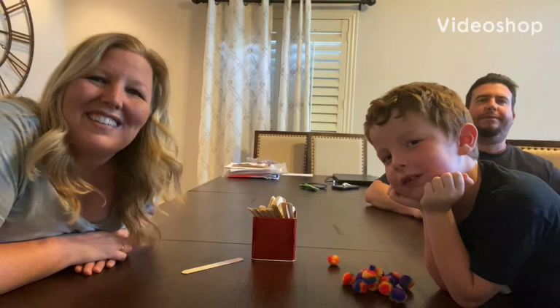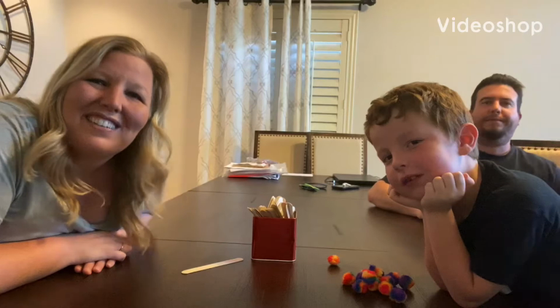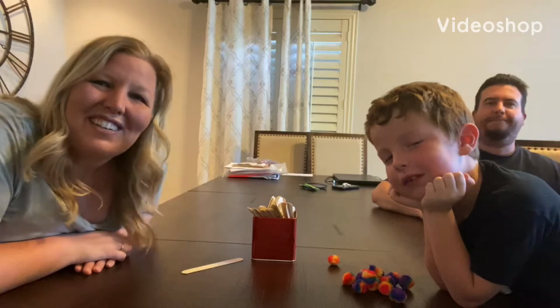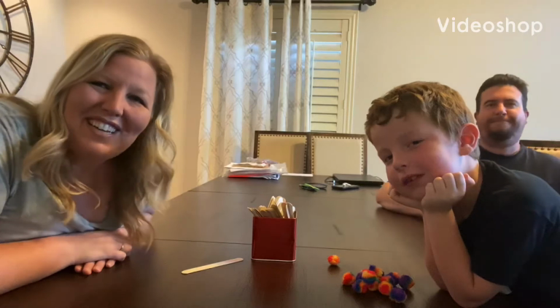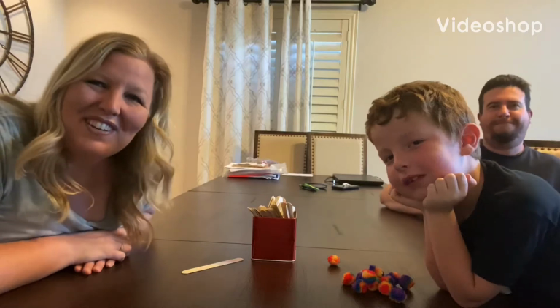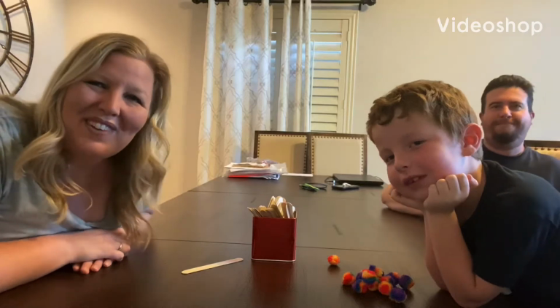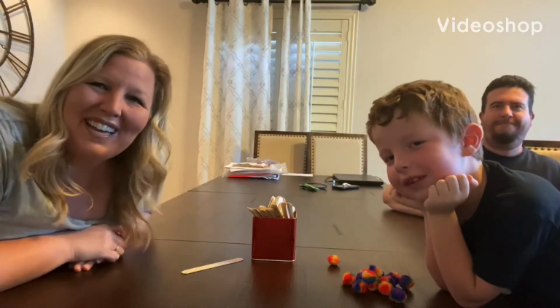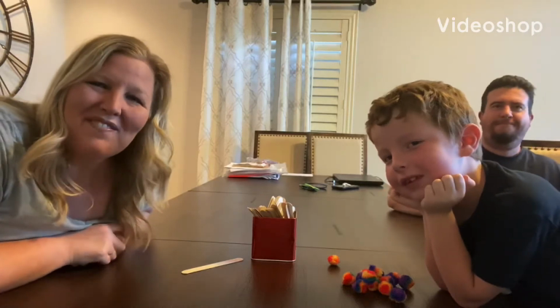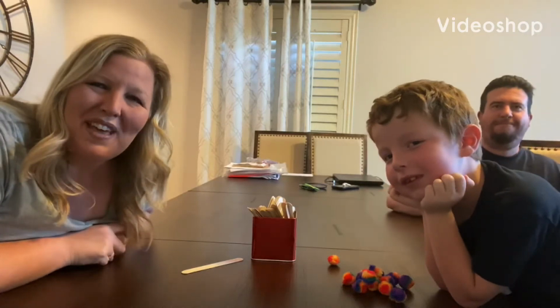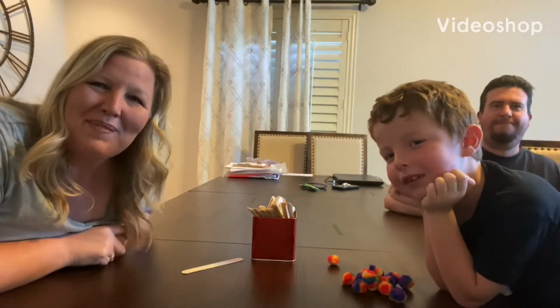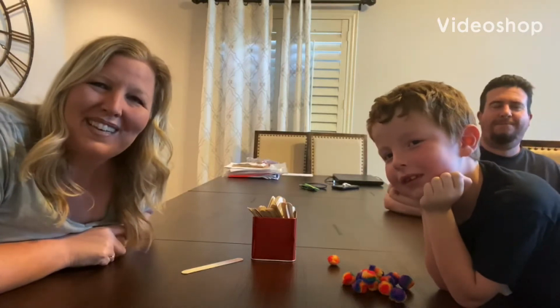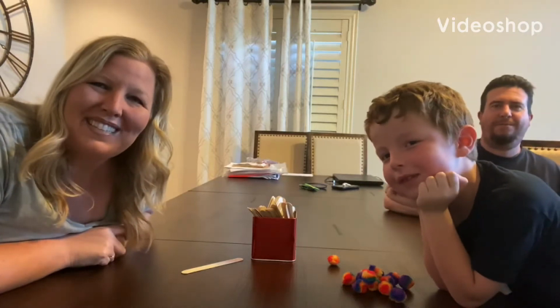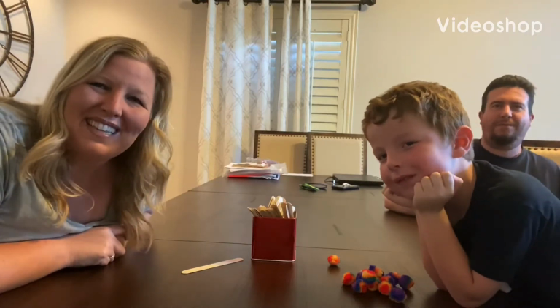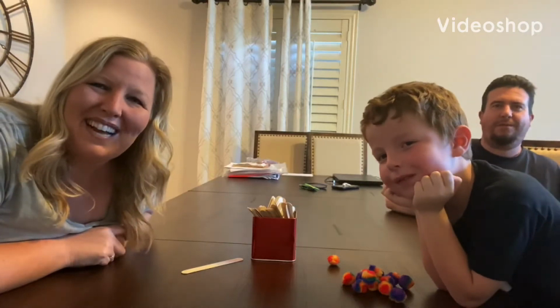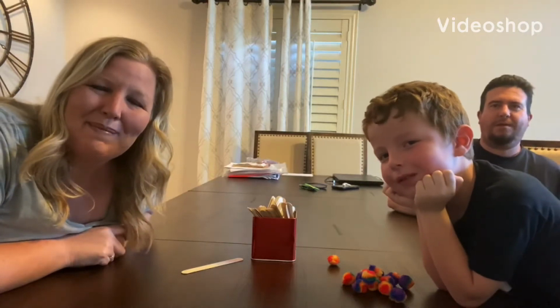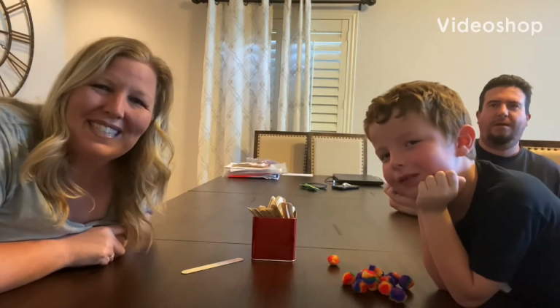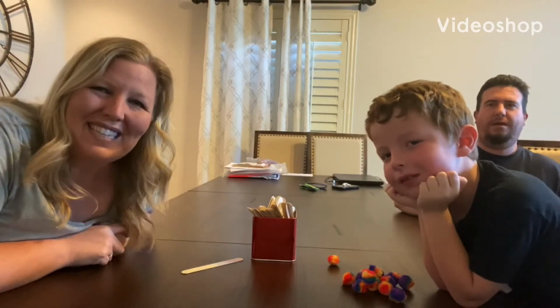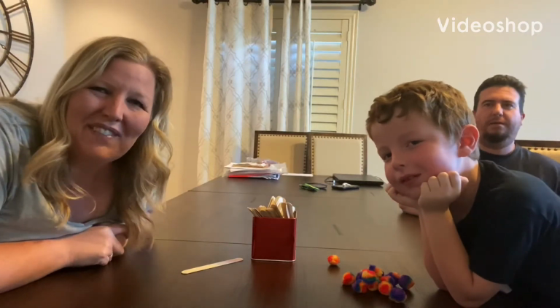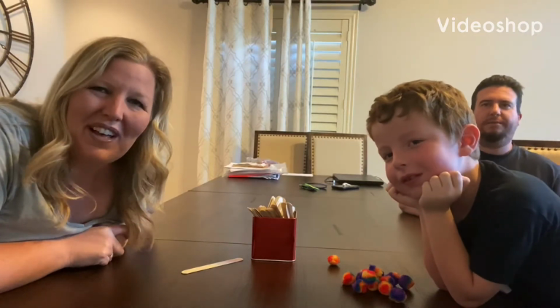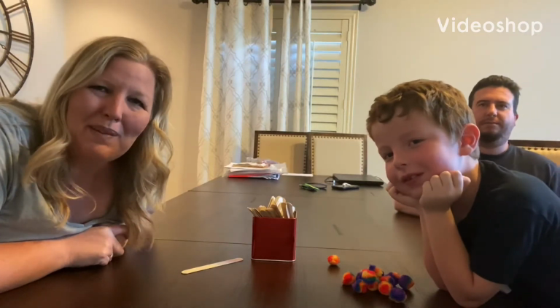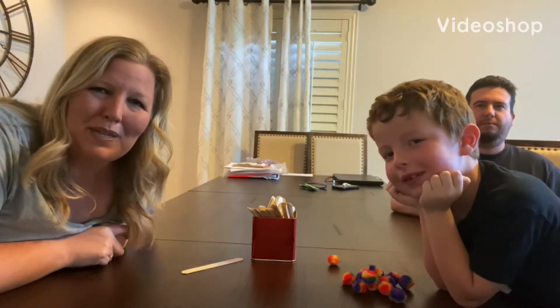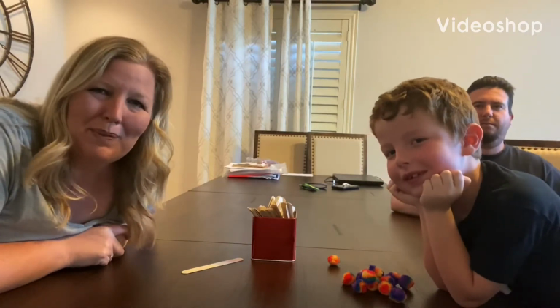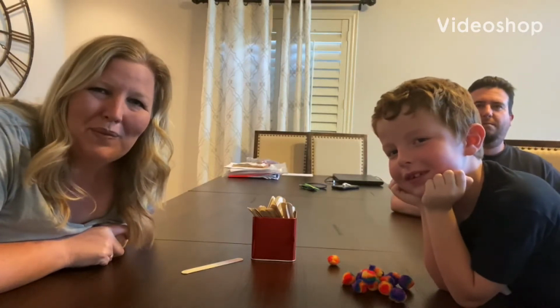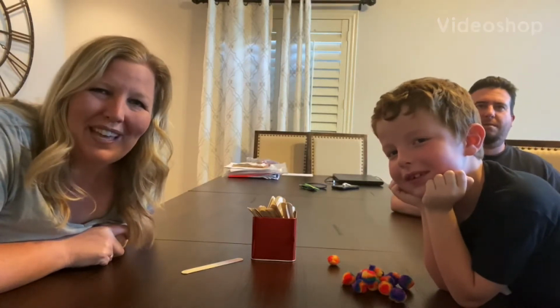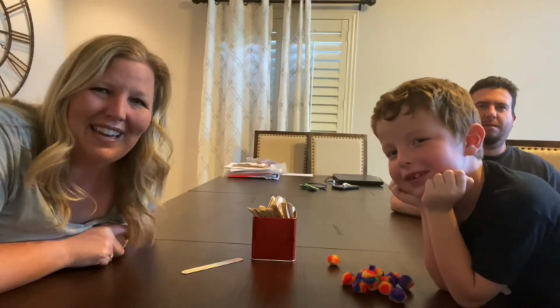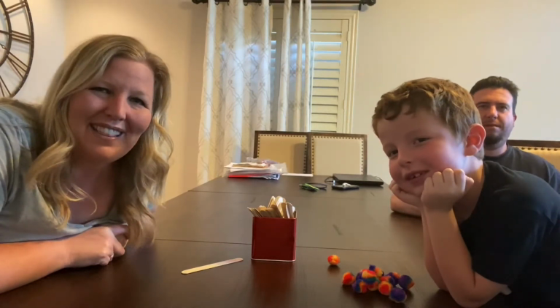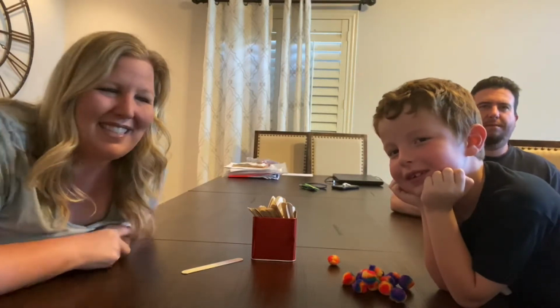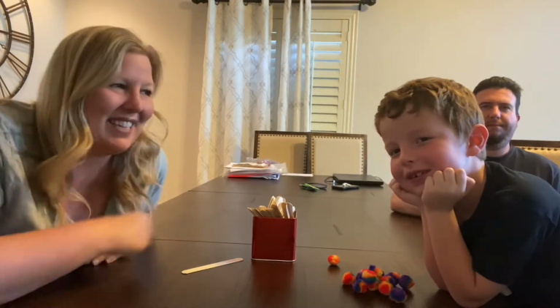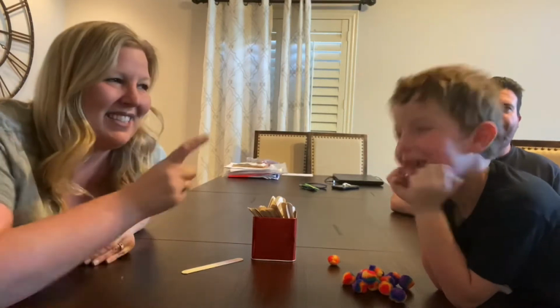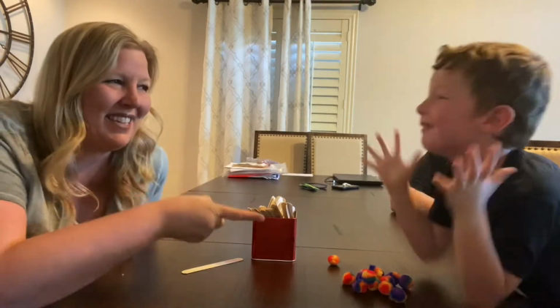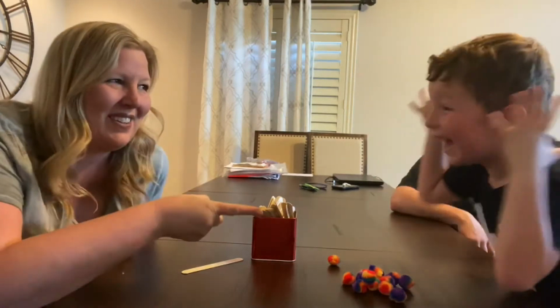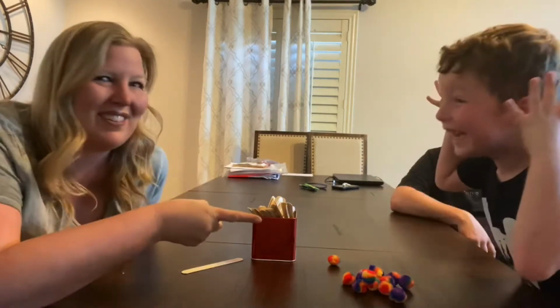Good evening, Regan families. I'm Mrs. Esquivel, the principal at Regan, and this is Ryland!